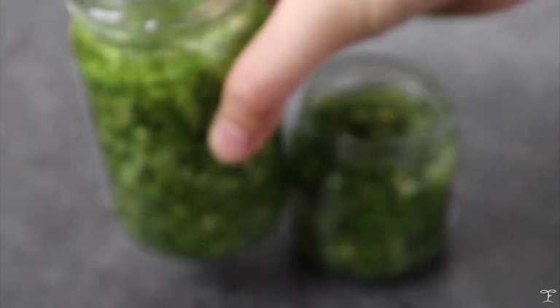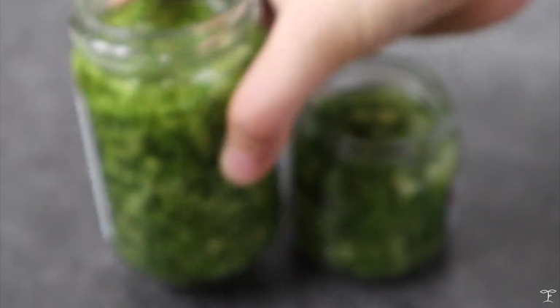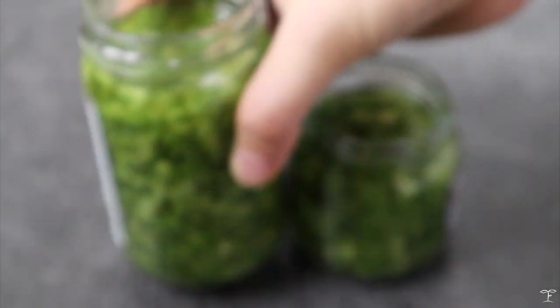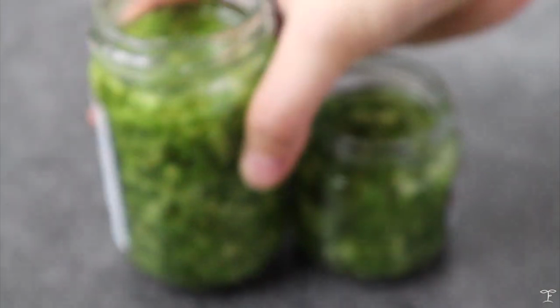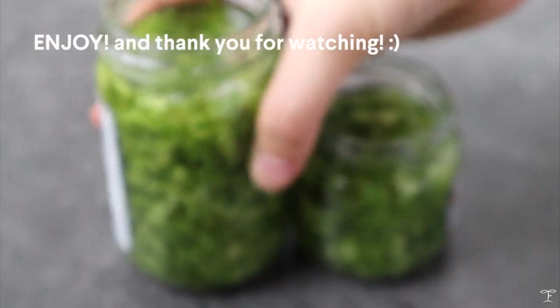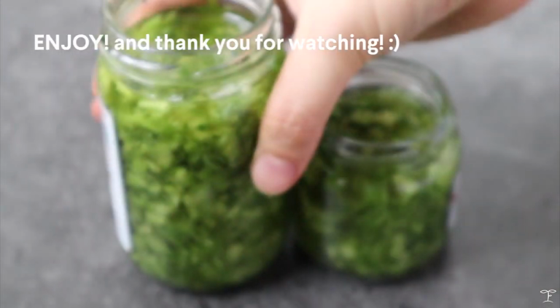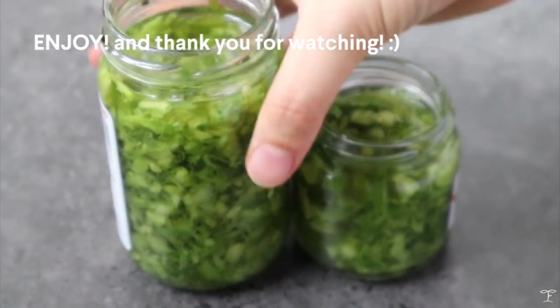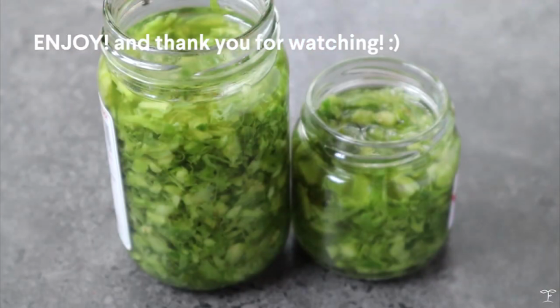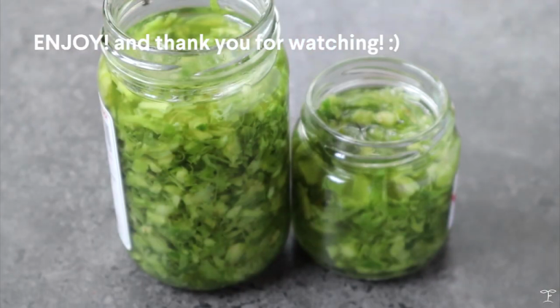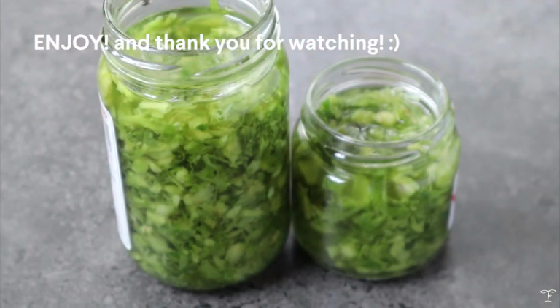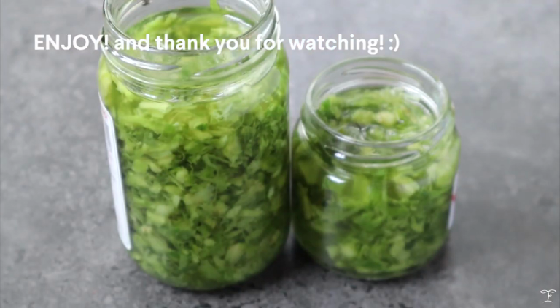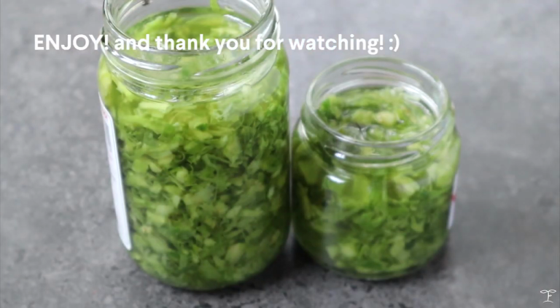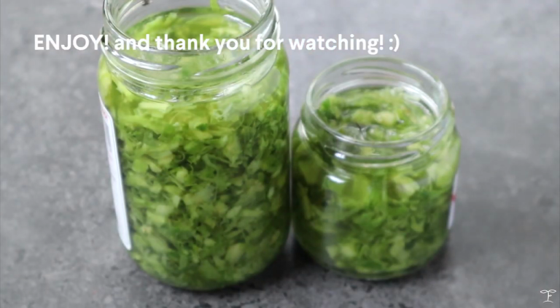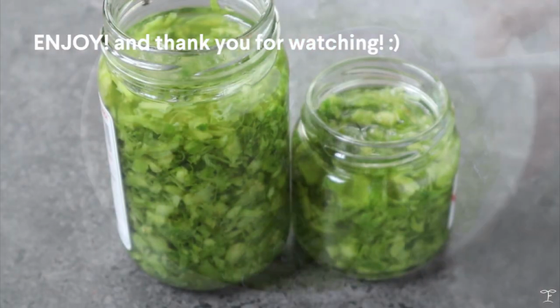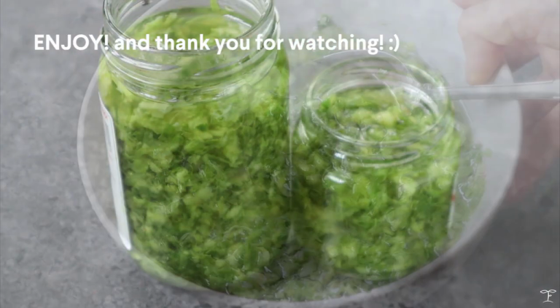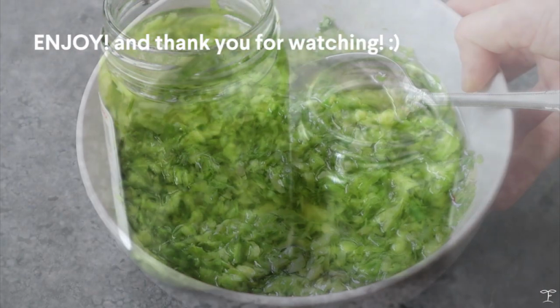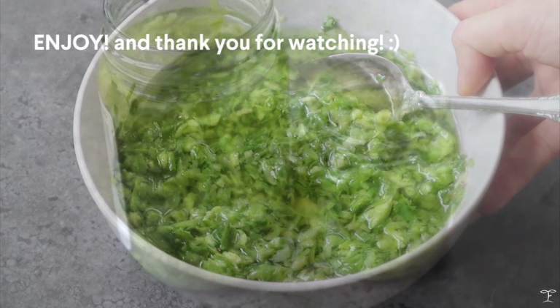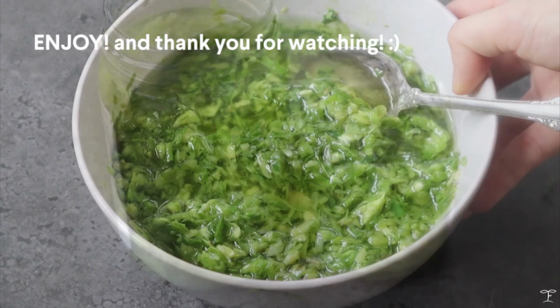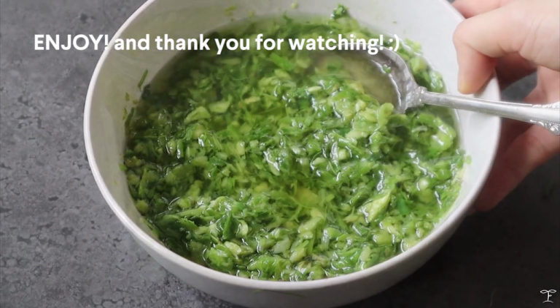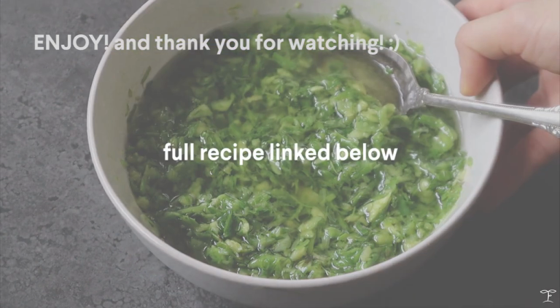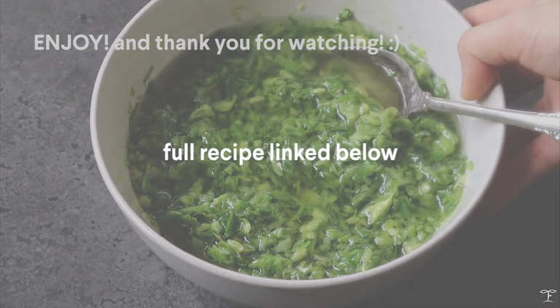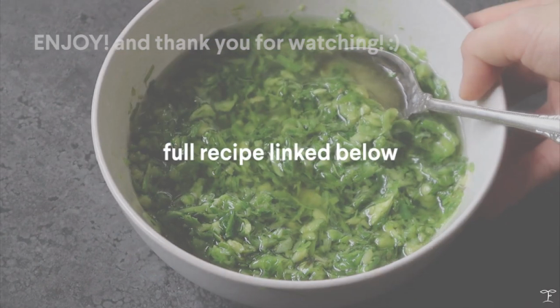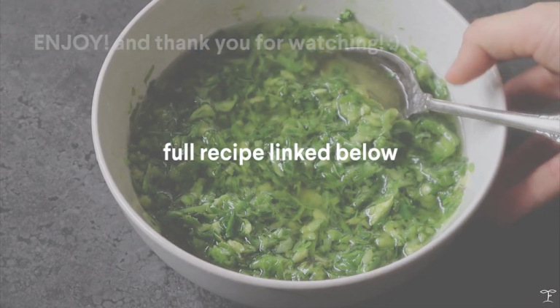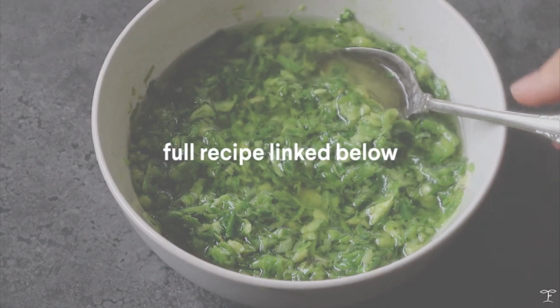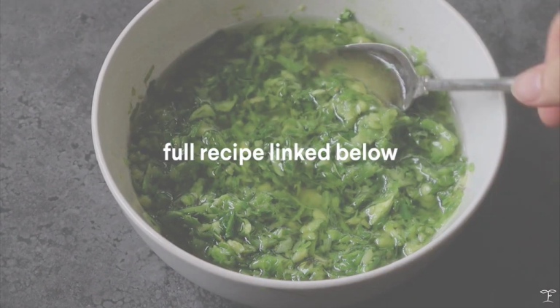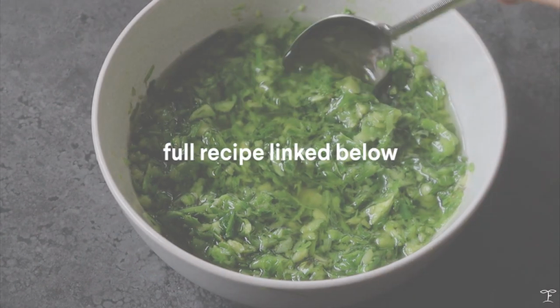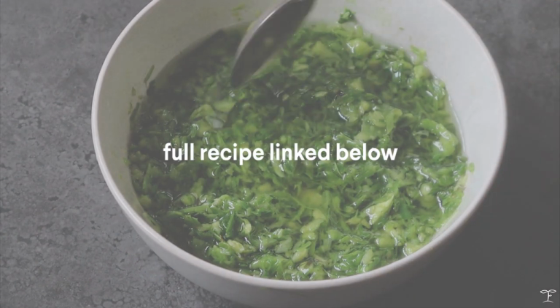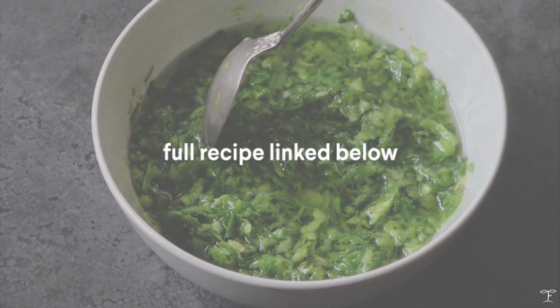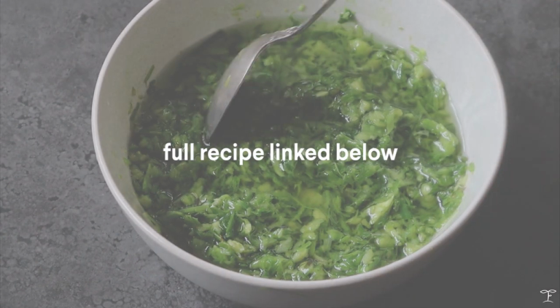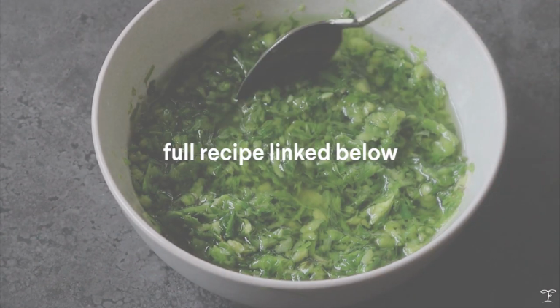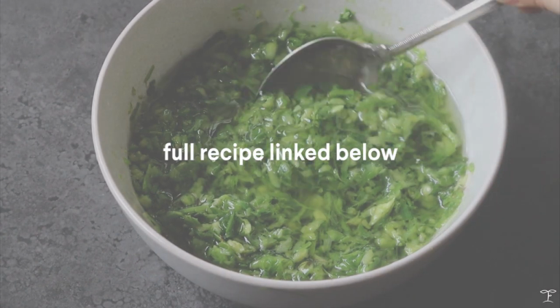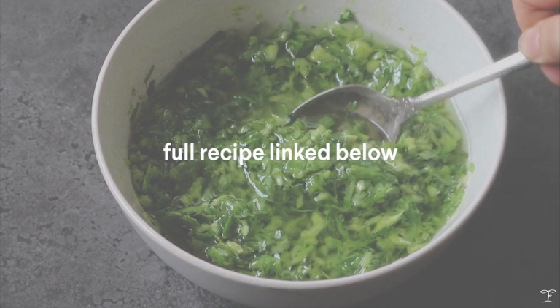Thanks so much for watching! You'll find the recipe linked down below. I'll see you guys in my next video.